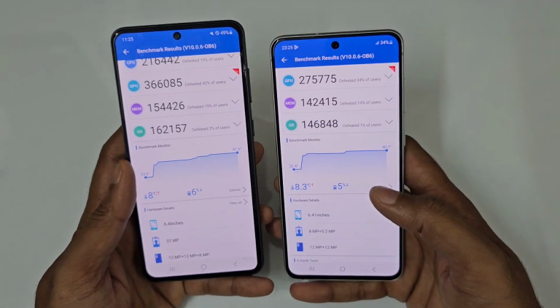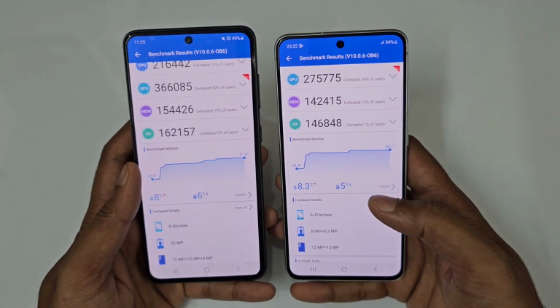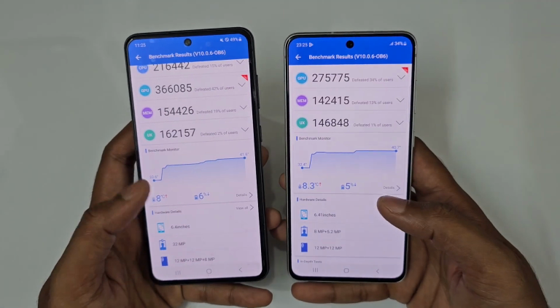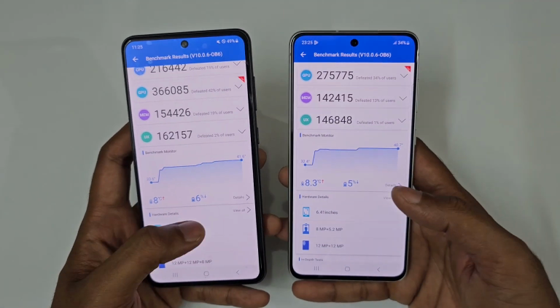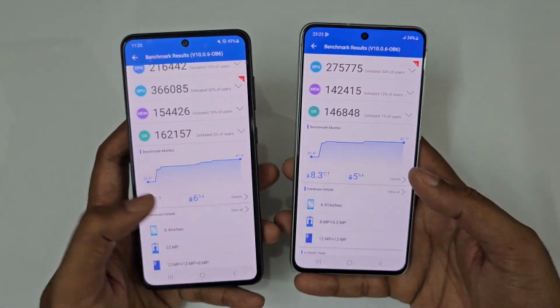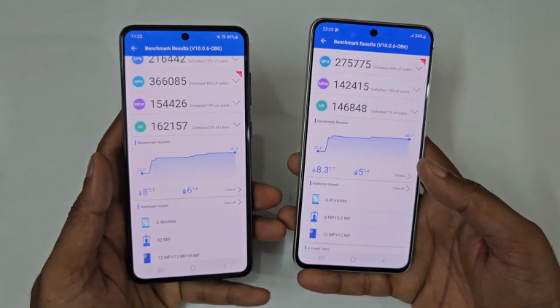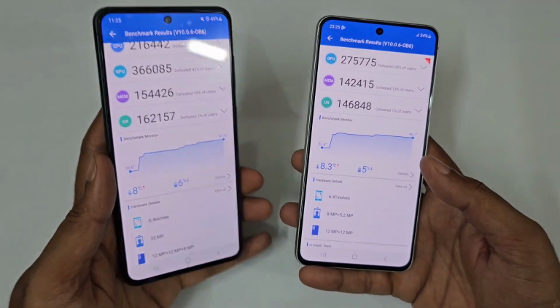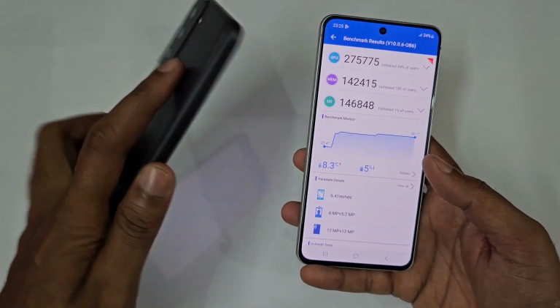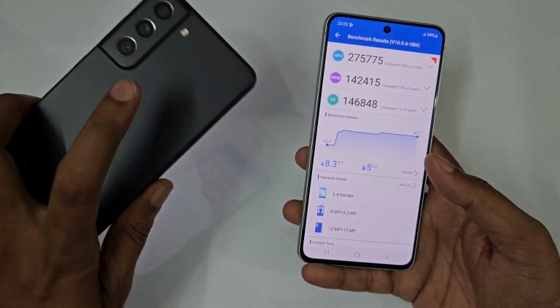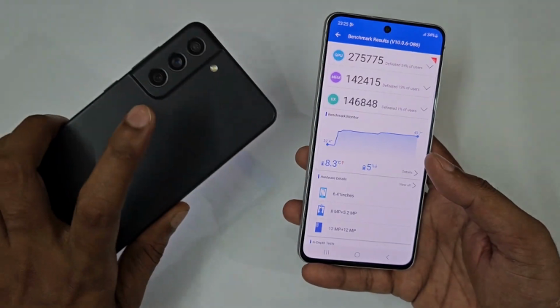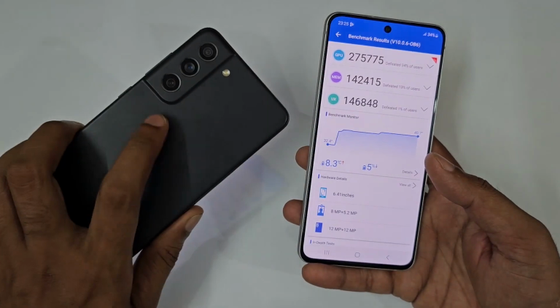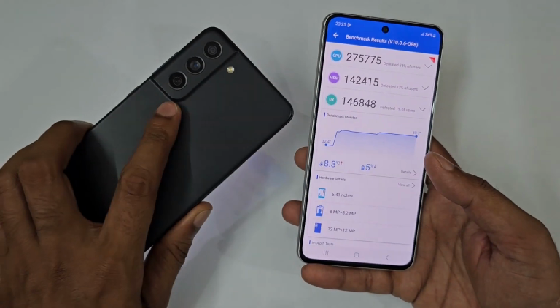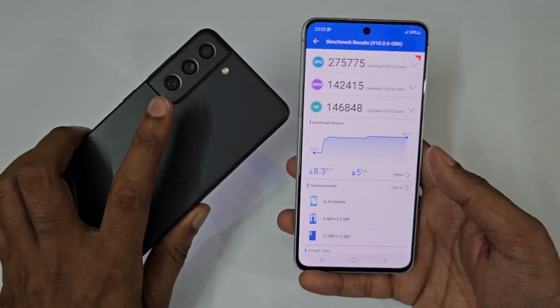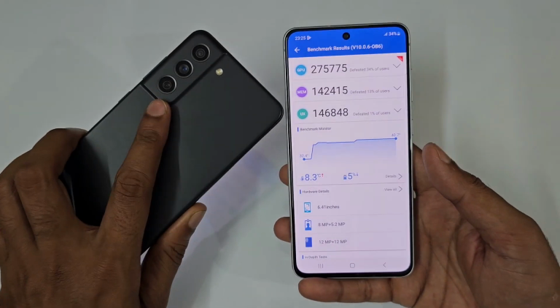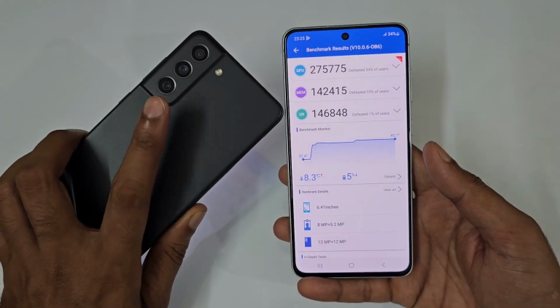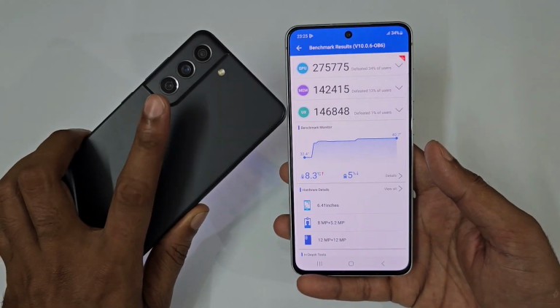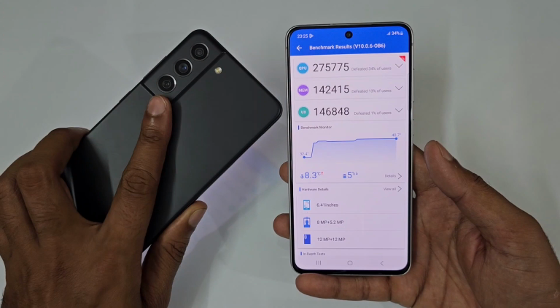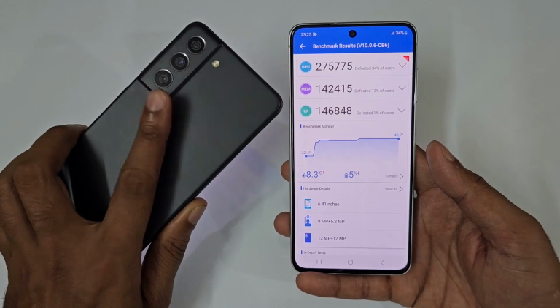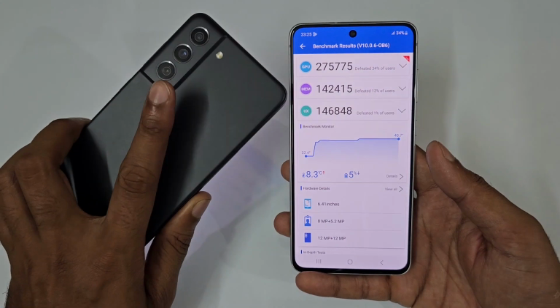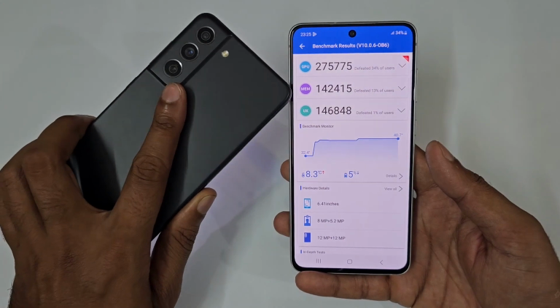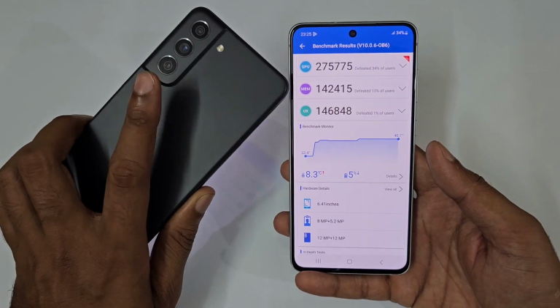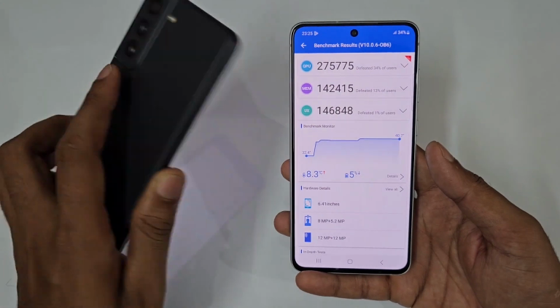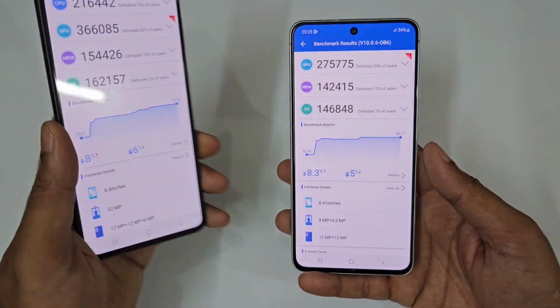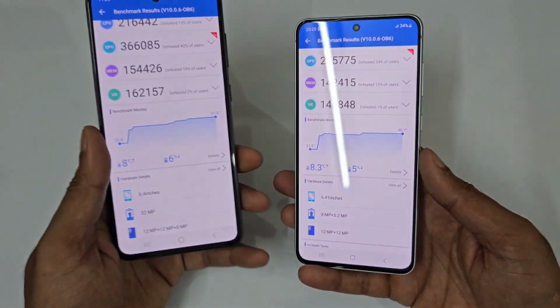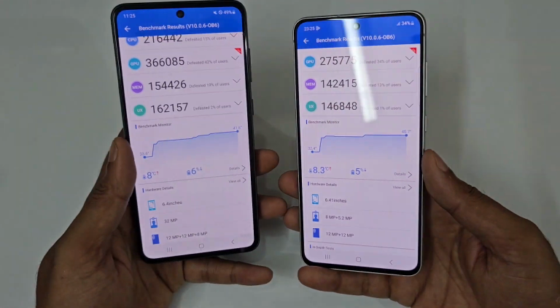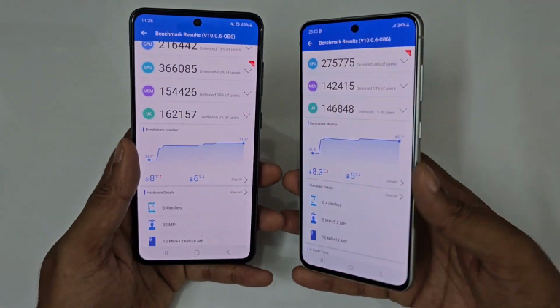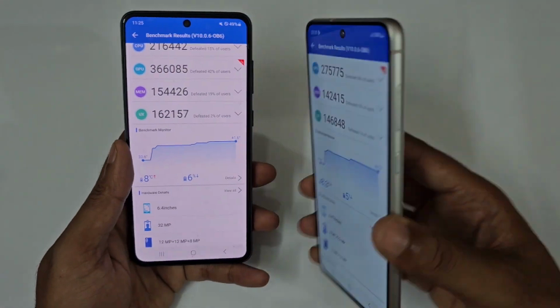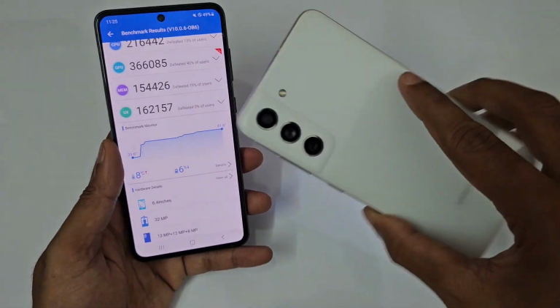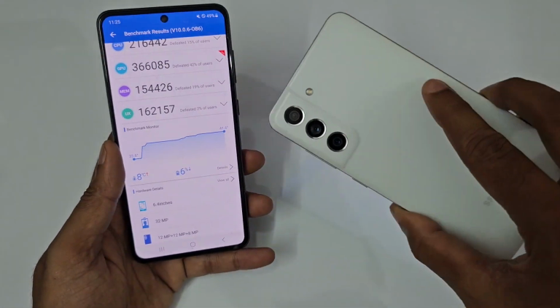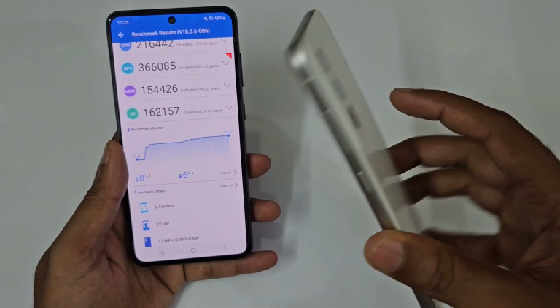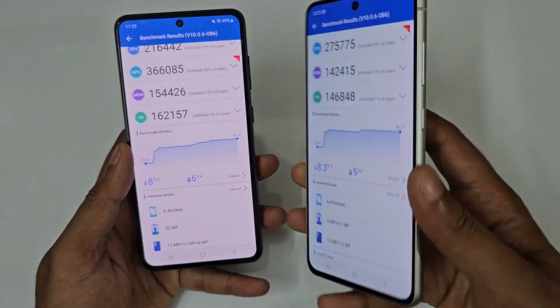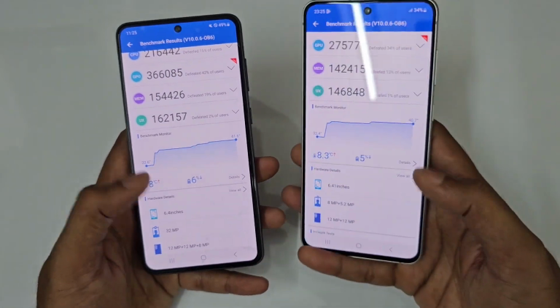In terms of battery drop, 6% of the battery dropped on the Snapdragon versus 5% dropped on the Exynos.